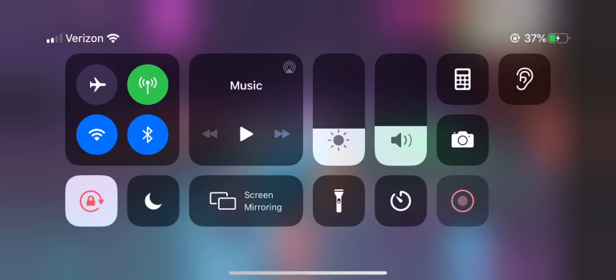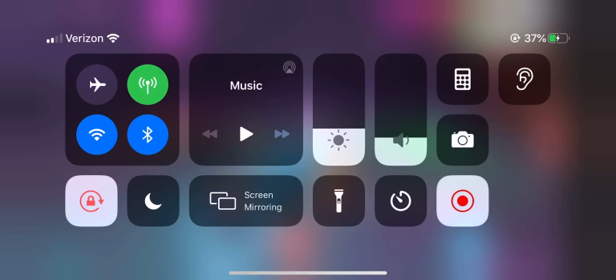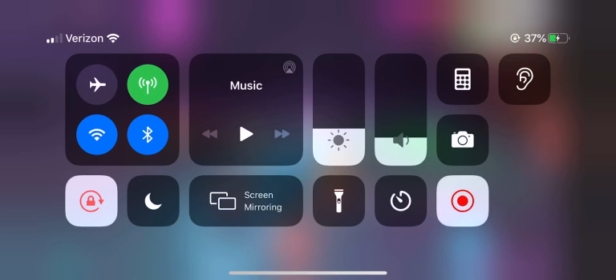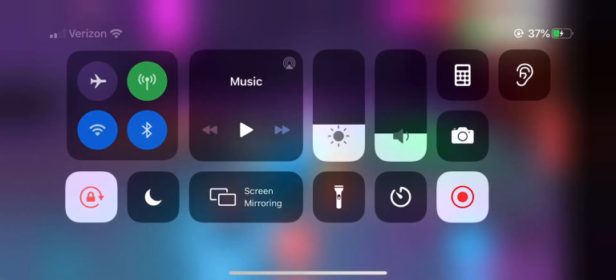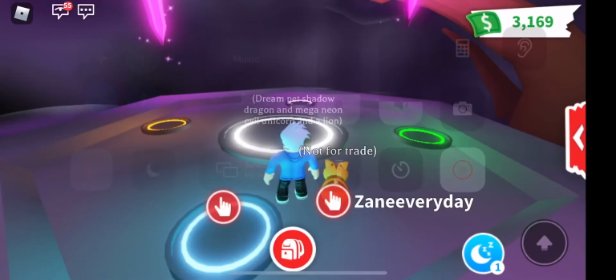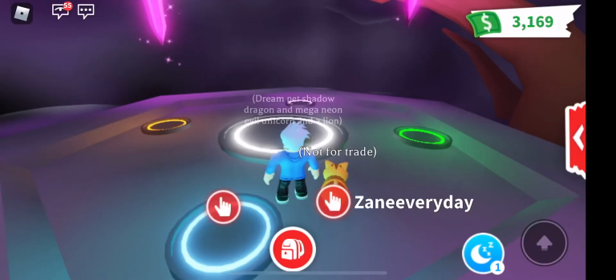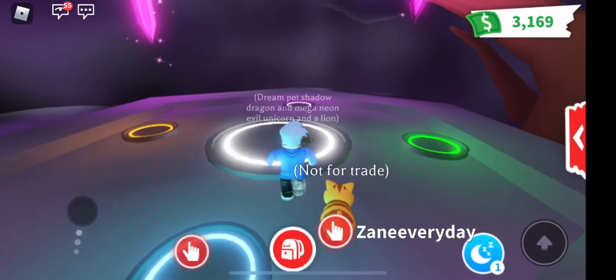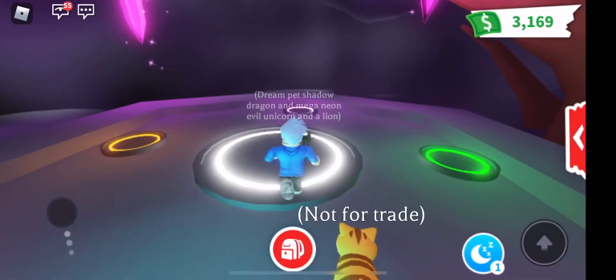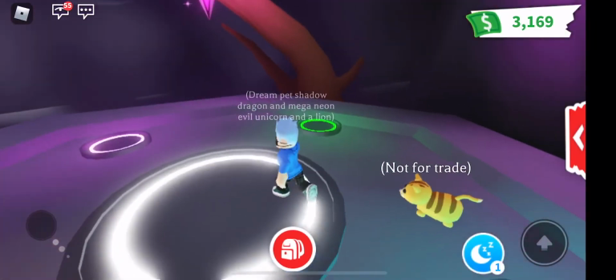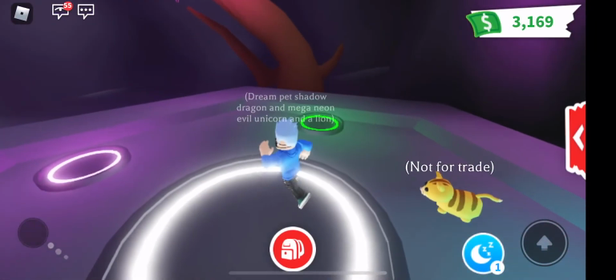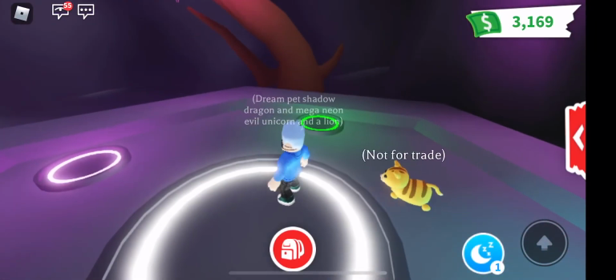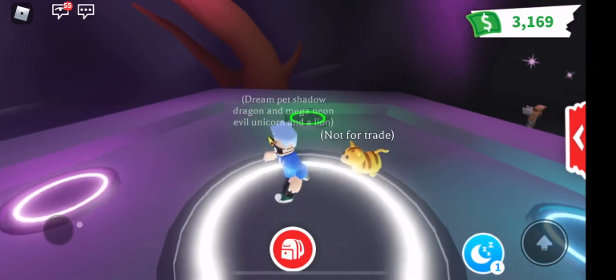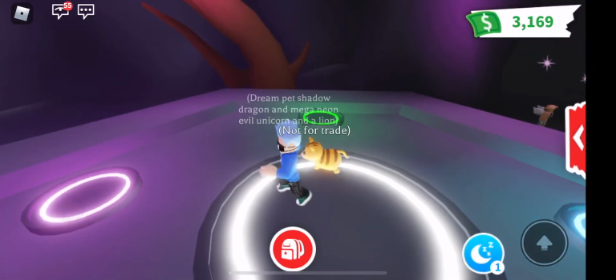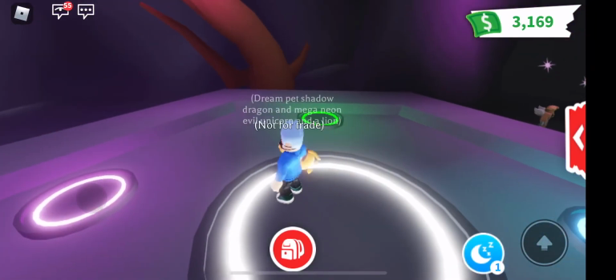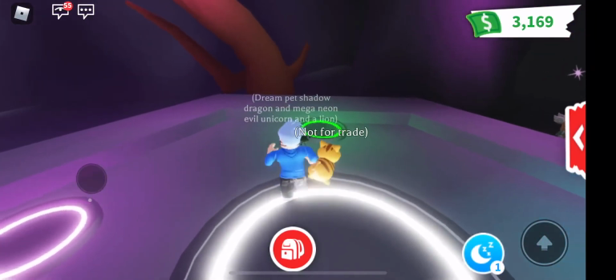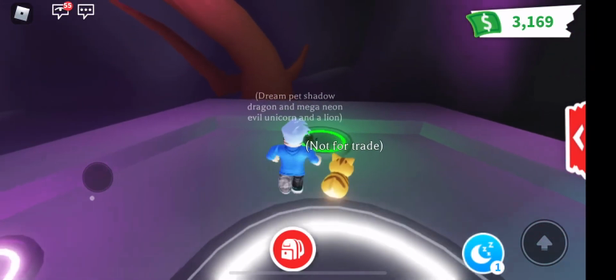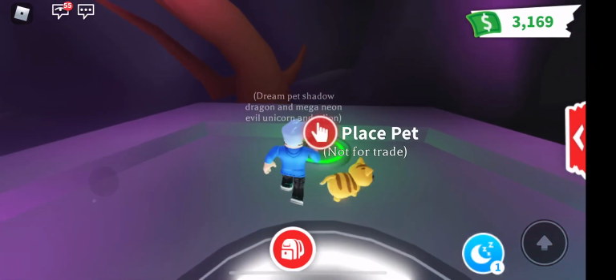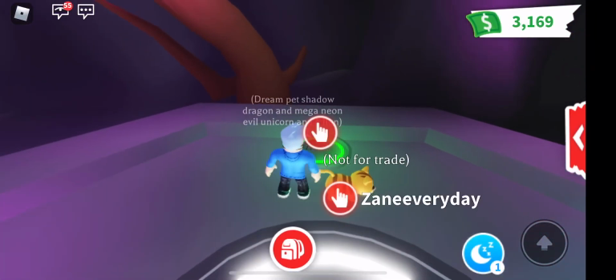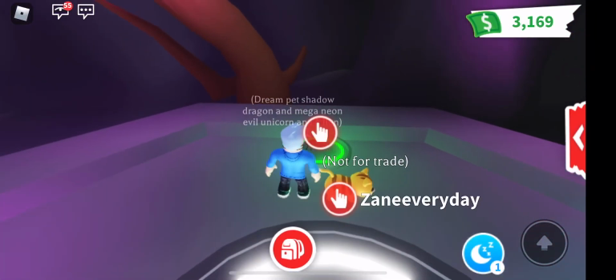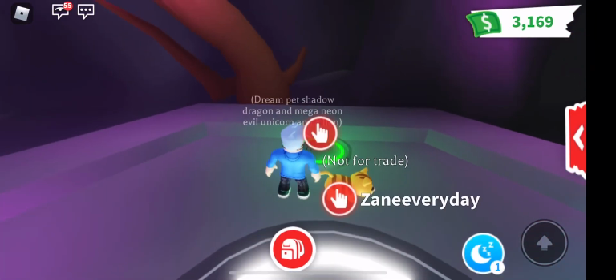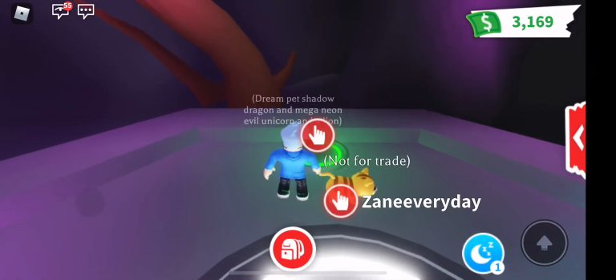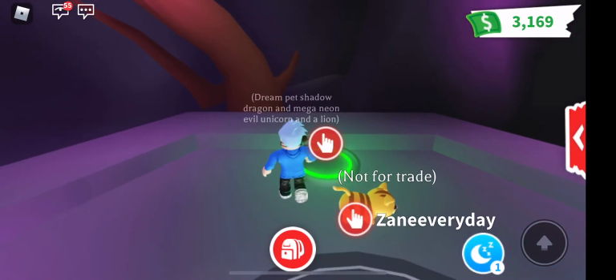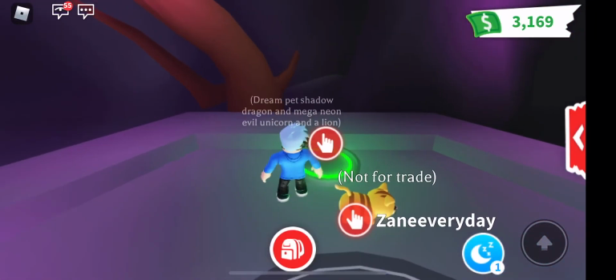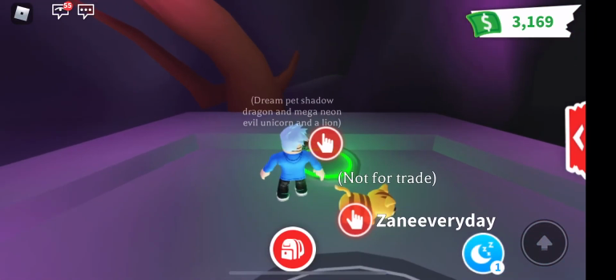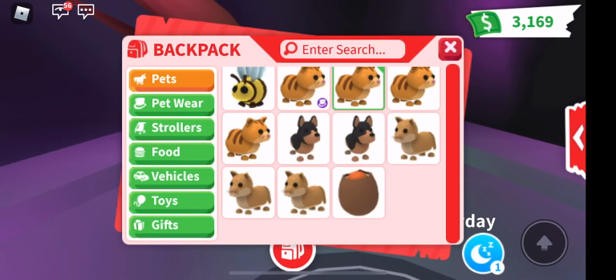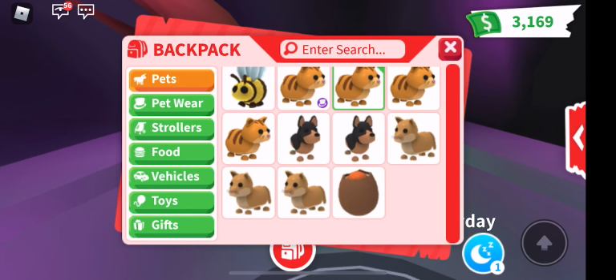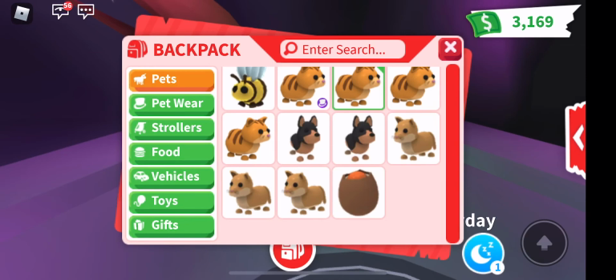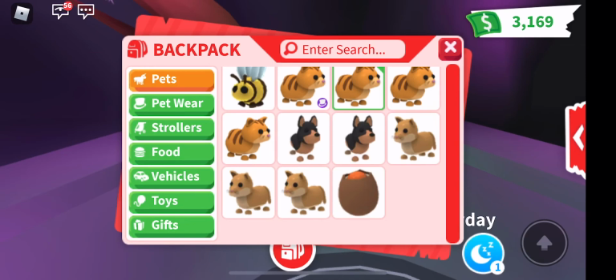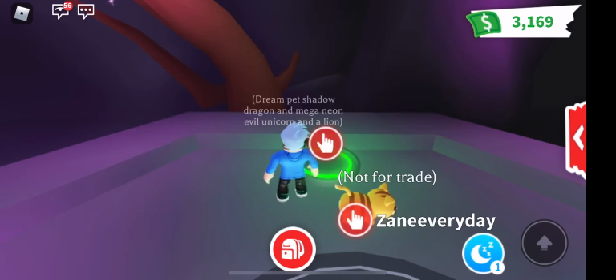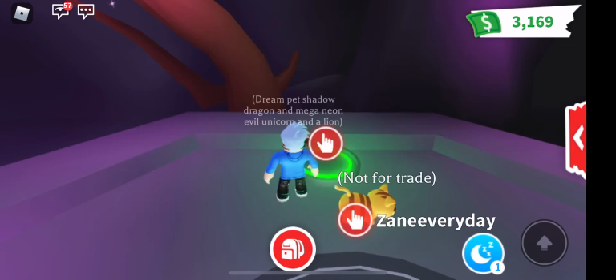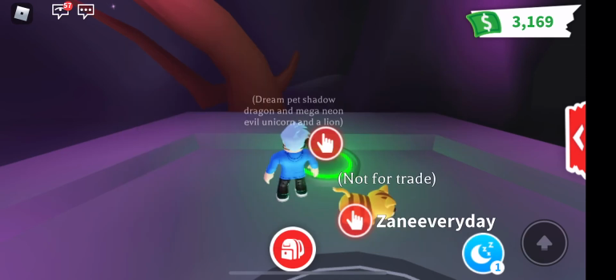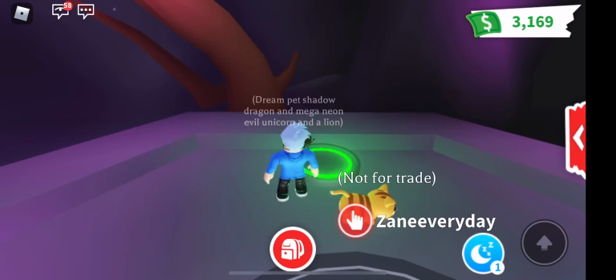Hey guys, it's Zane here and today we're gonna be making a Neon Ginger Cat. I'm so happy right now.